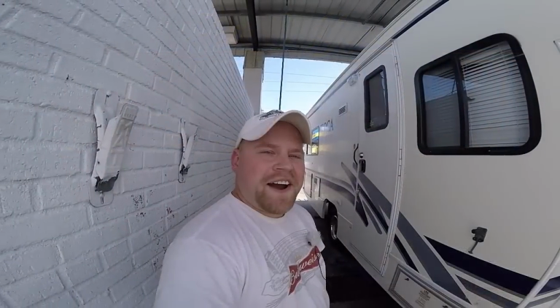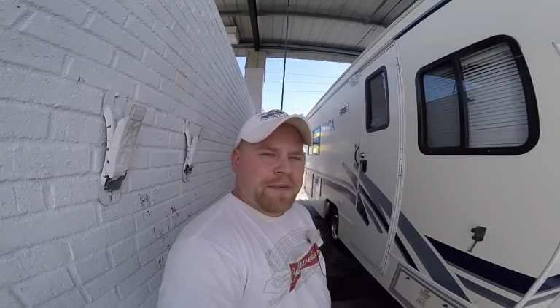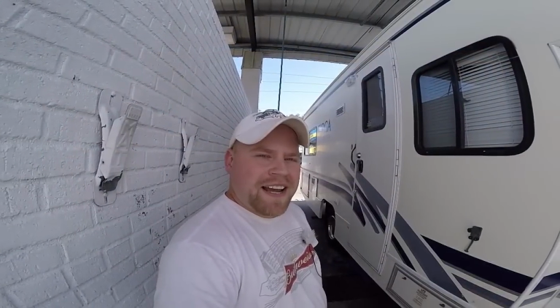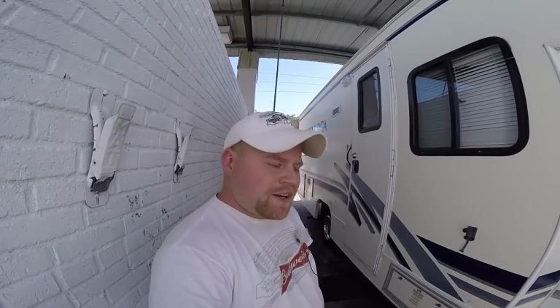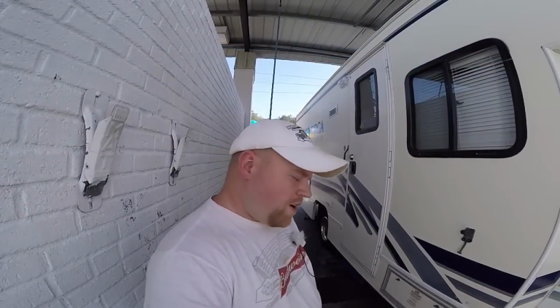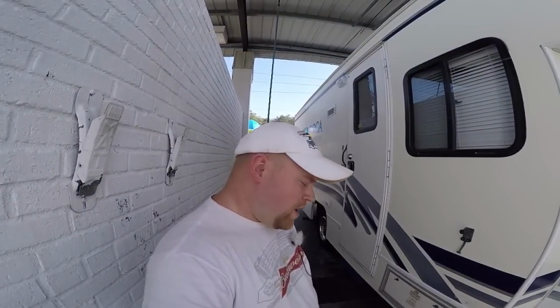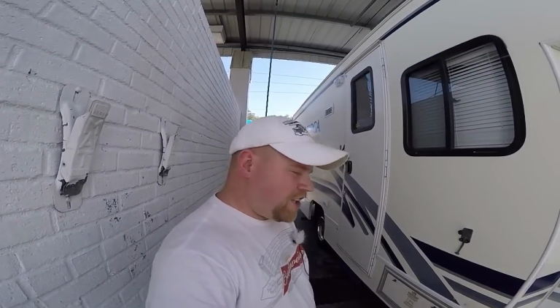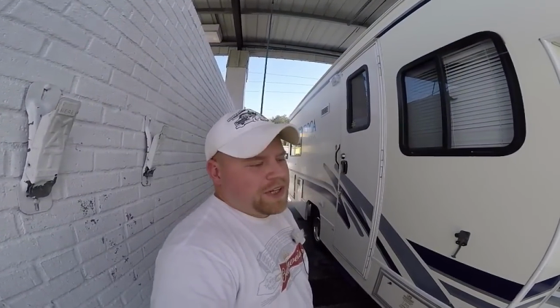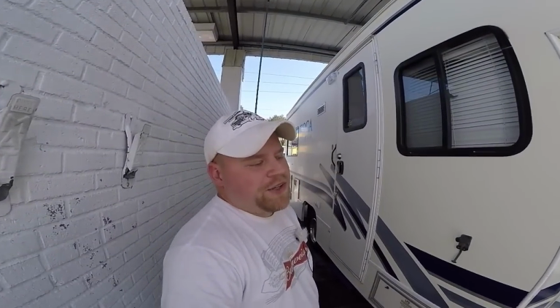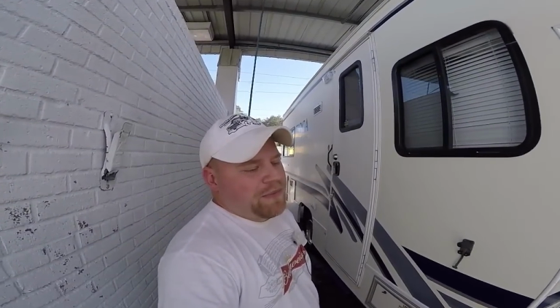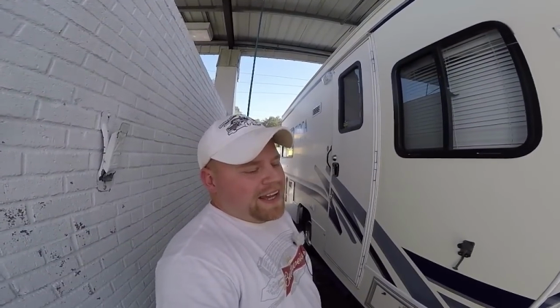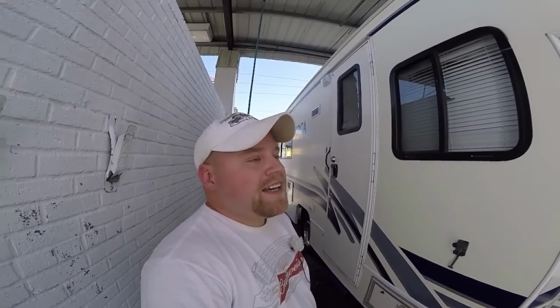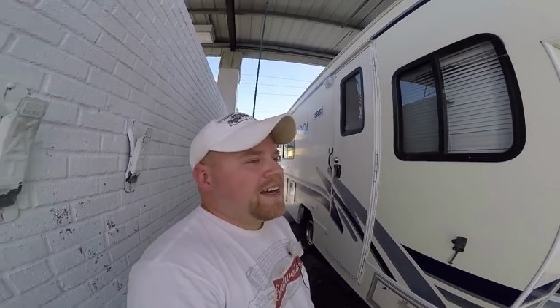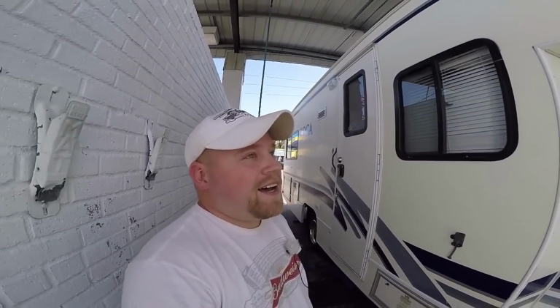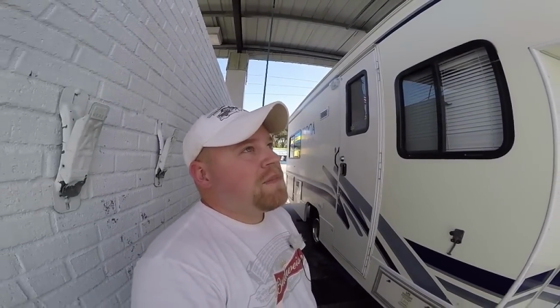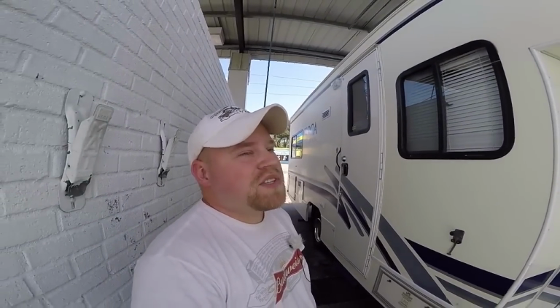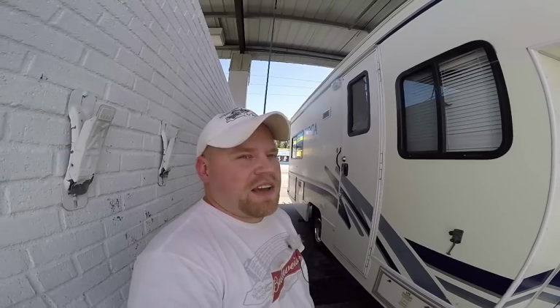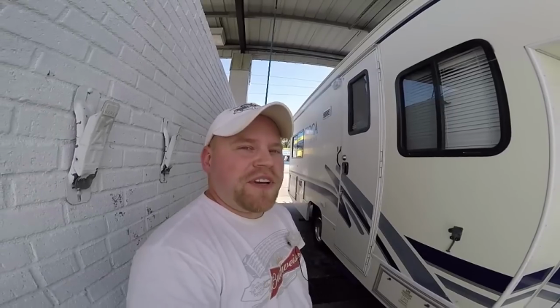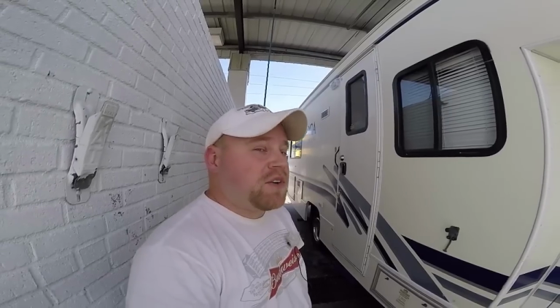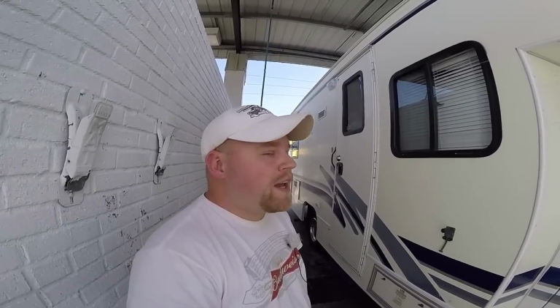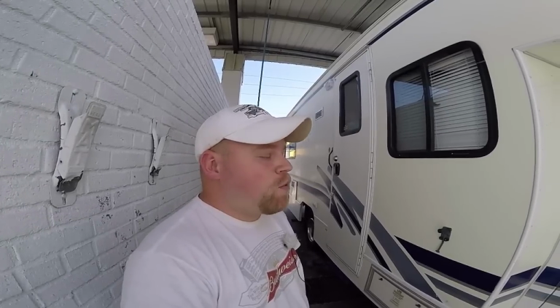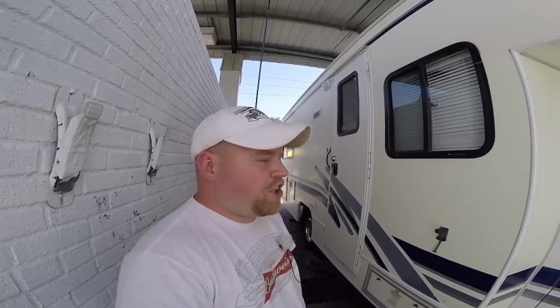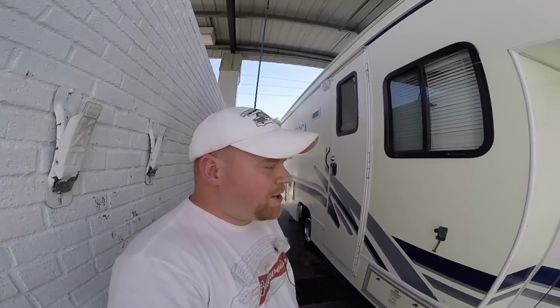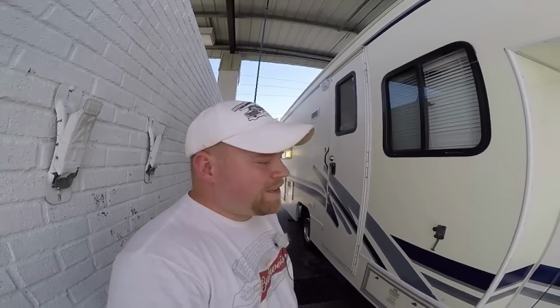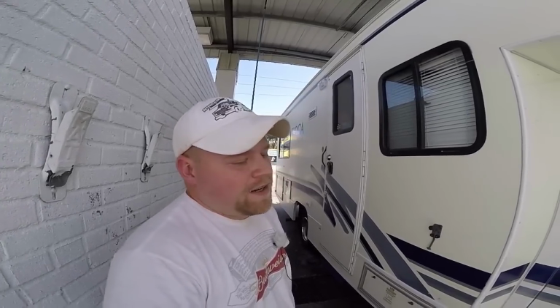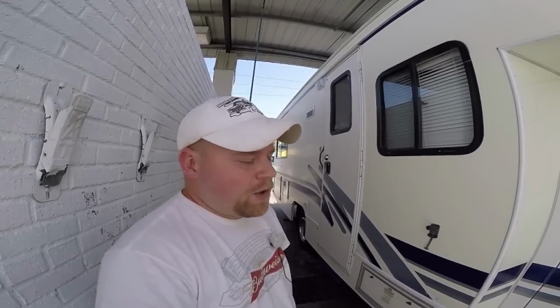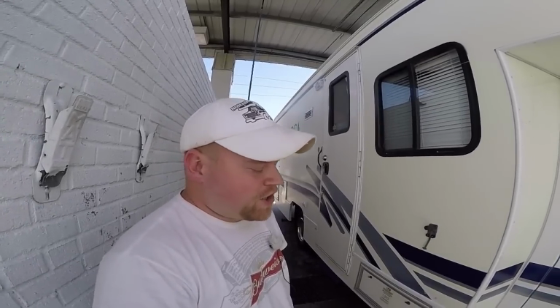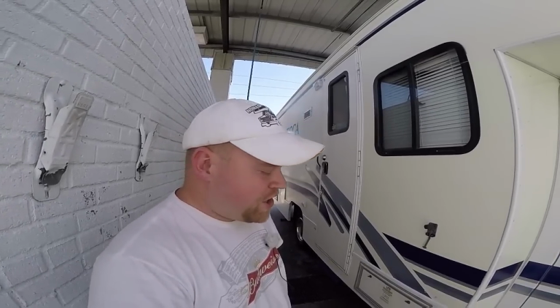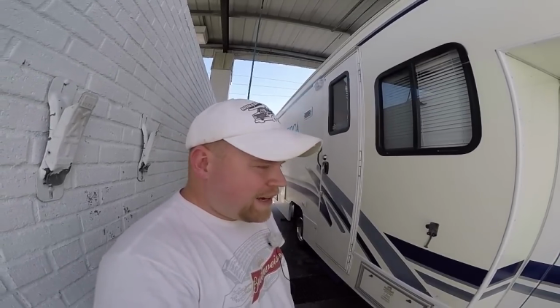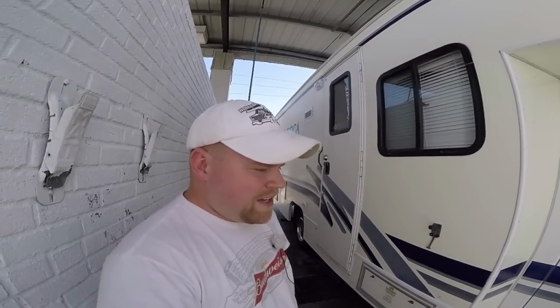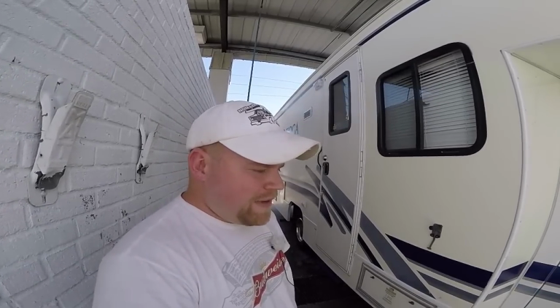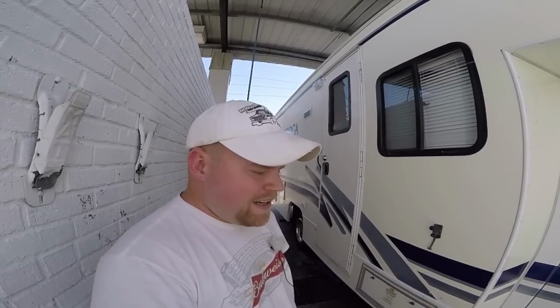Hi everybody, I'm here at the car wash. I want to show you my most efficient way of washing an RV at a car wash. I'll share that with you in a minute.